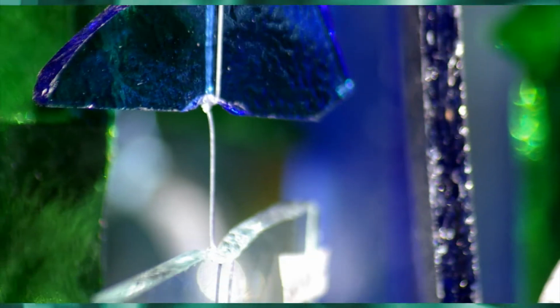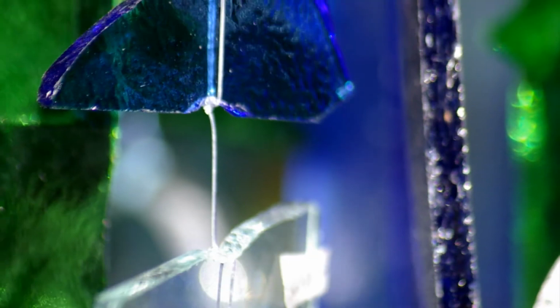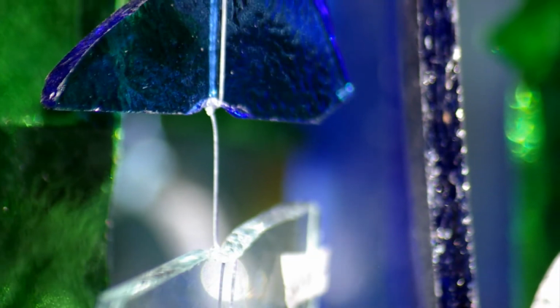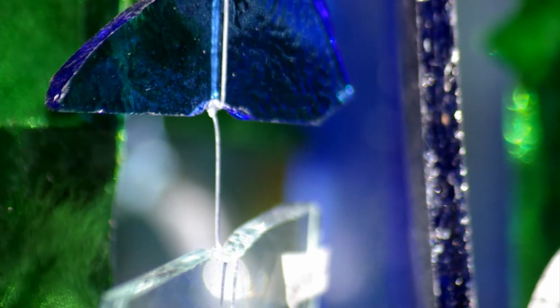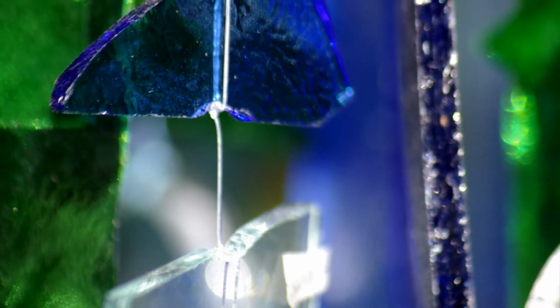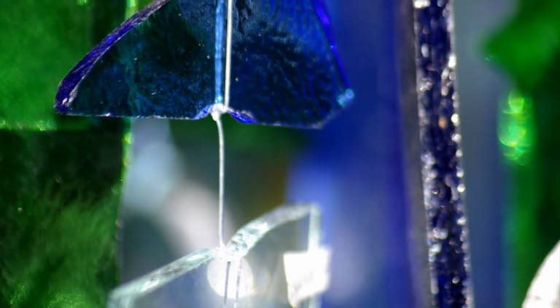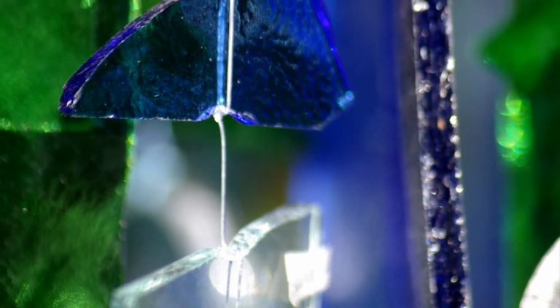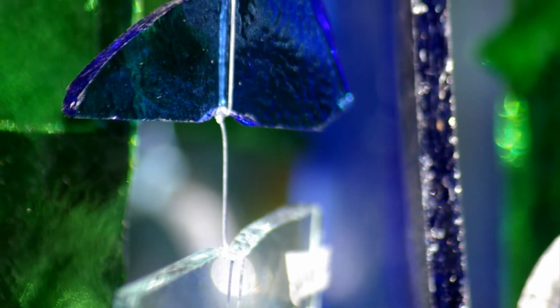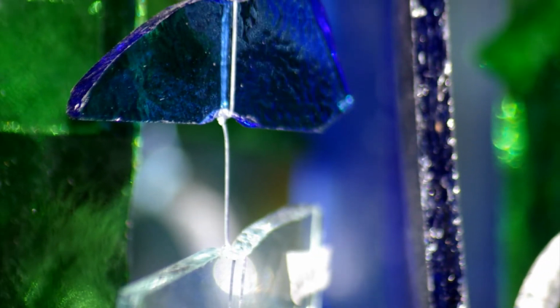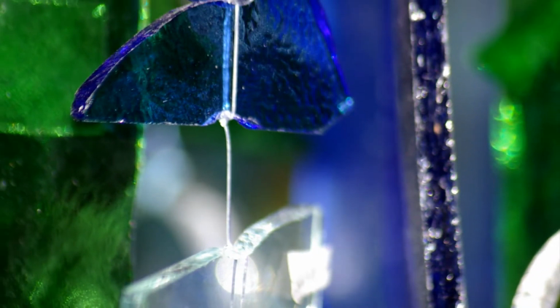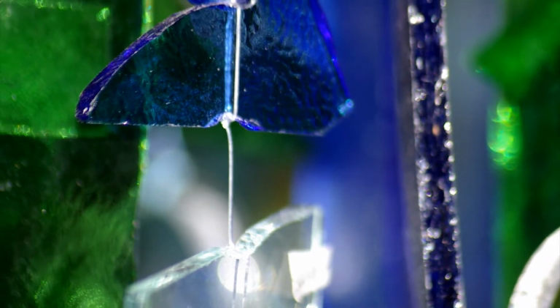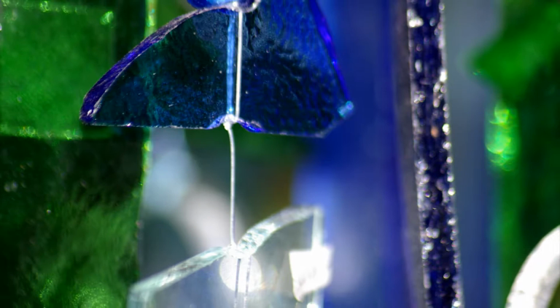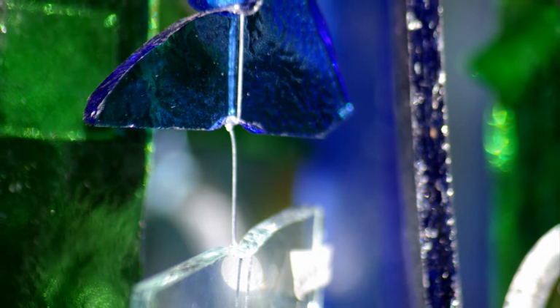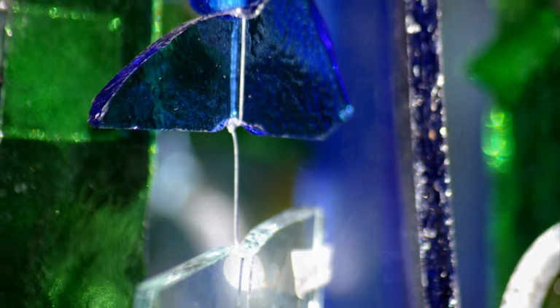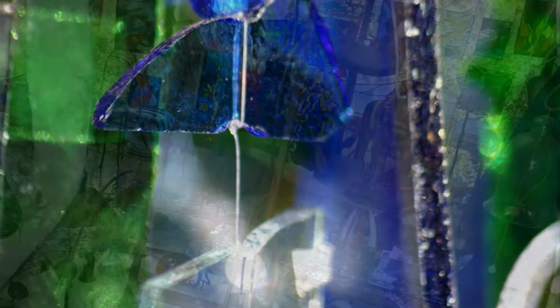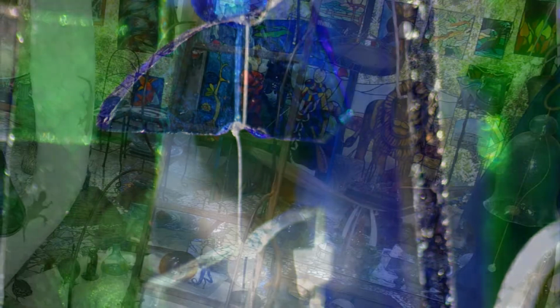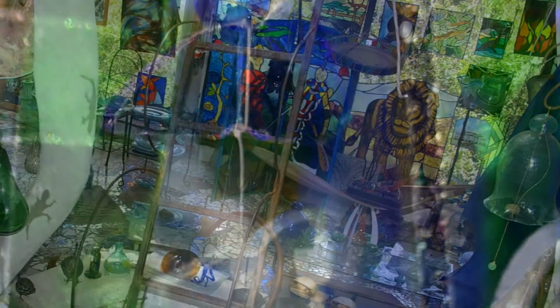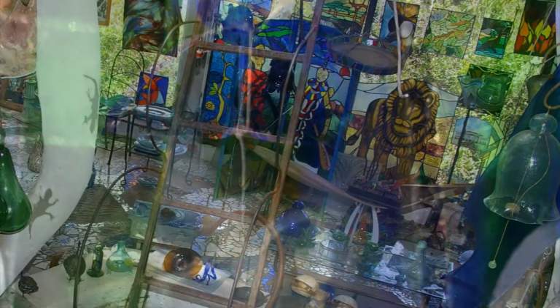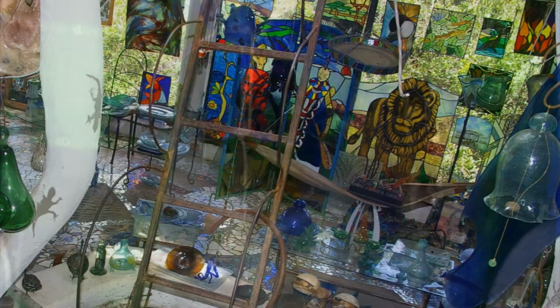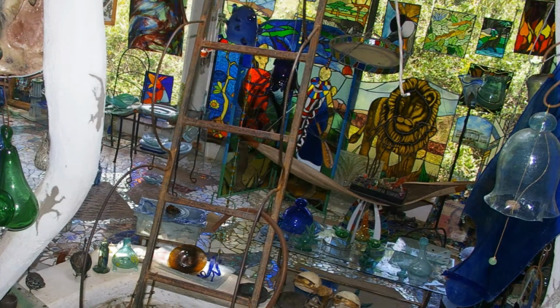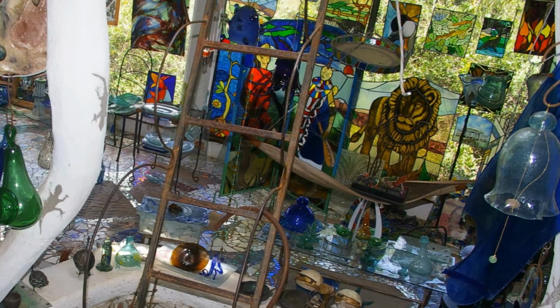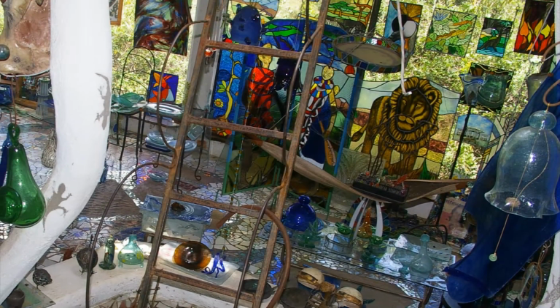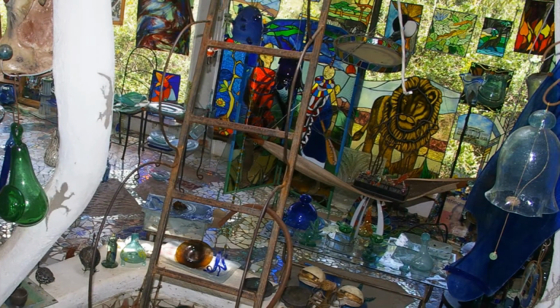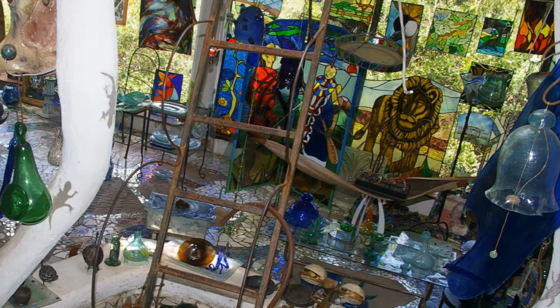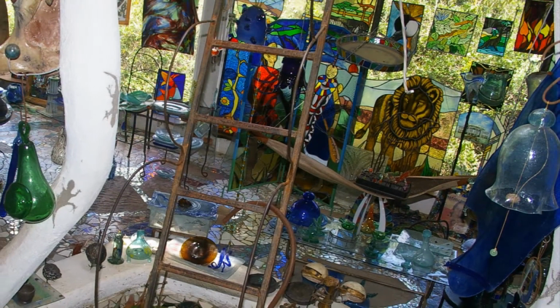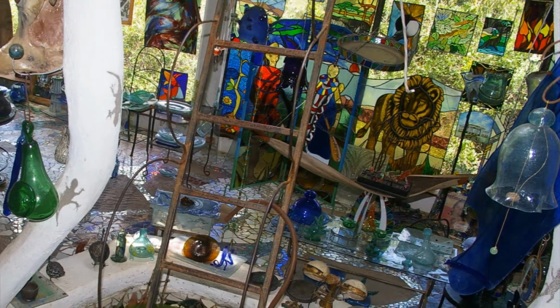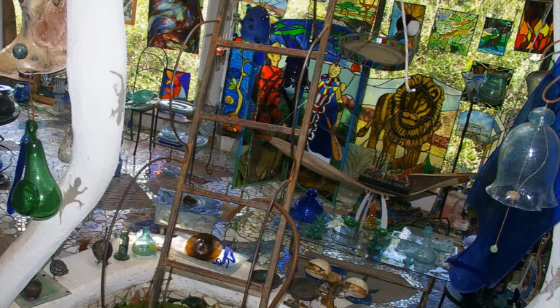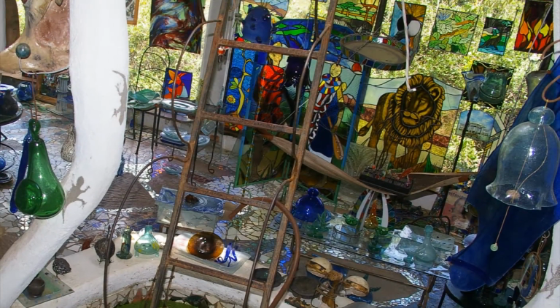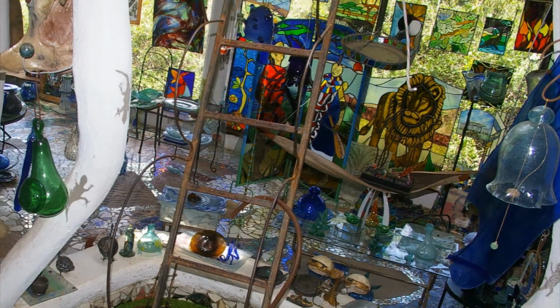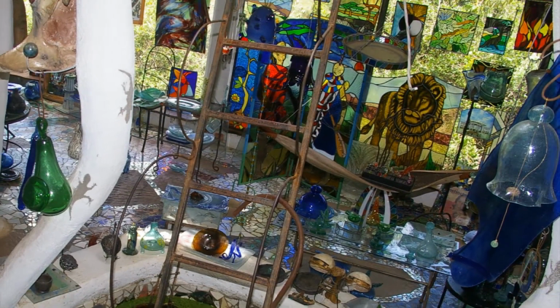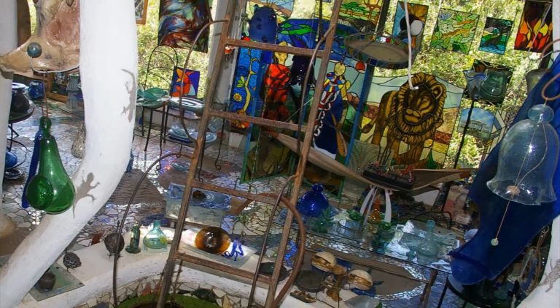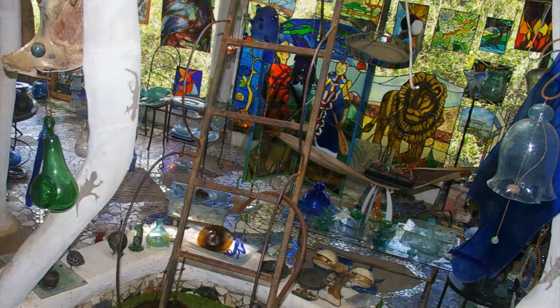Light, color, beauty, function, art, science.